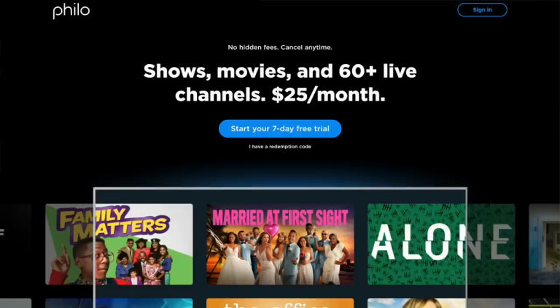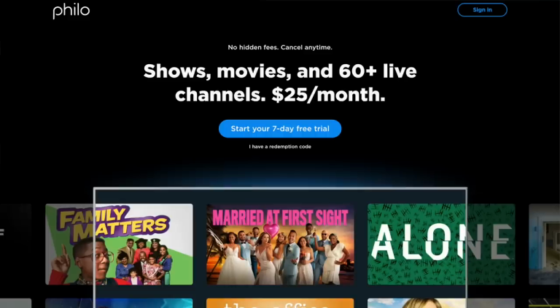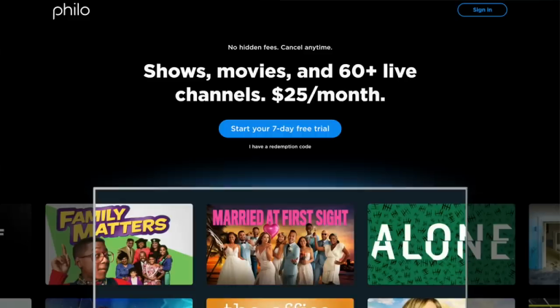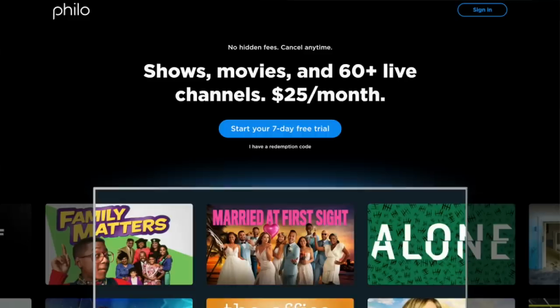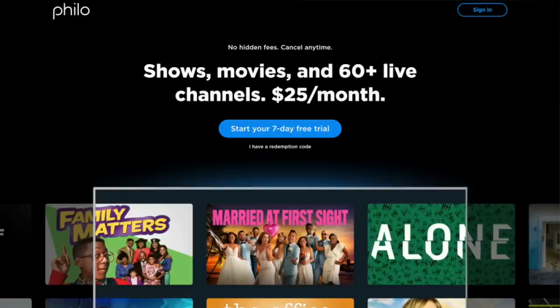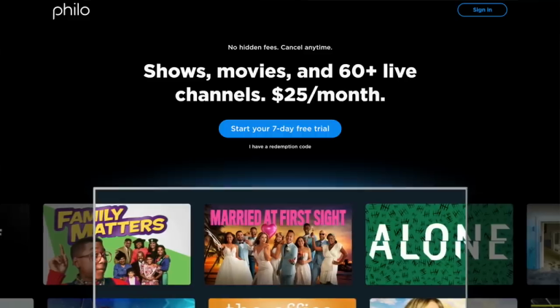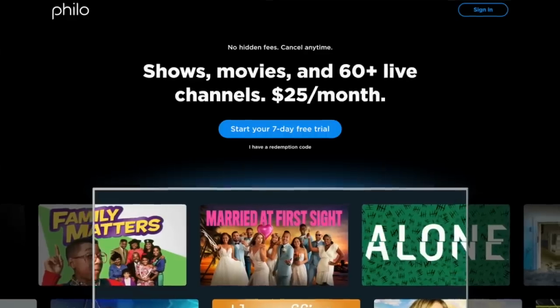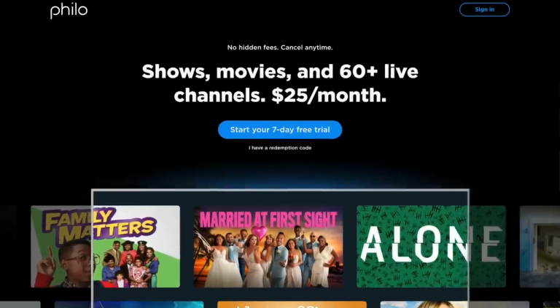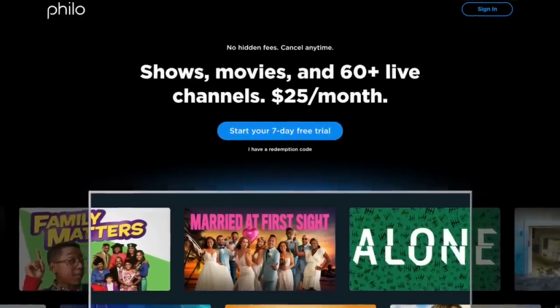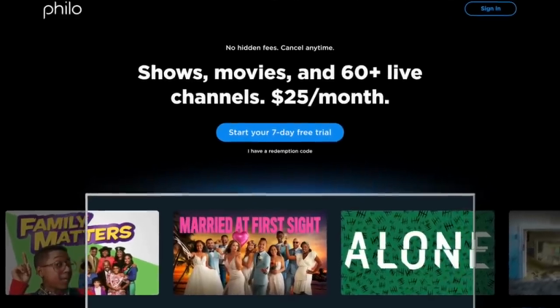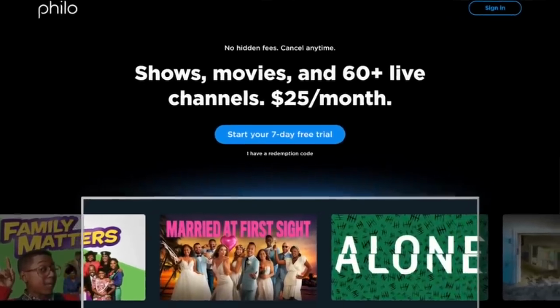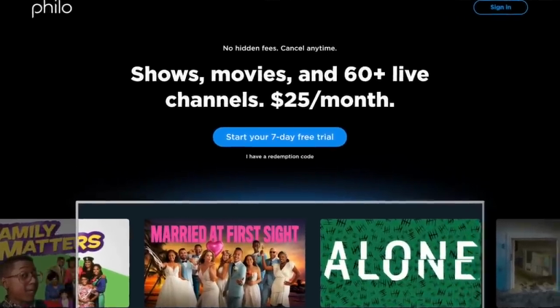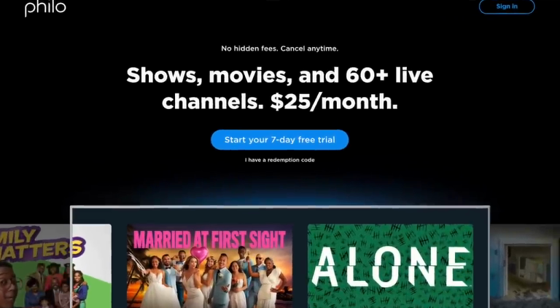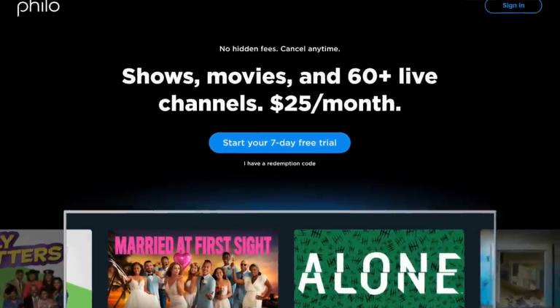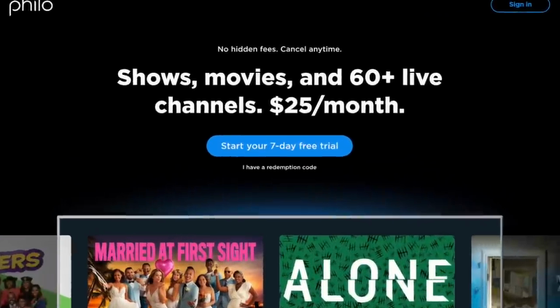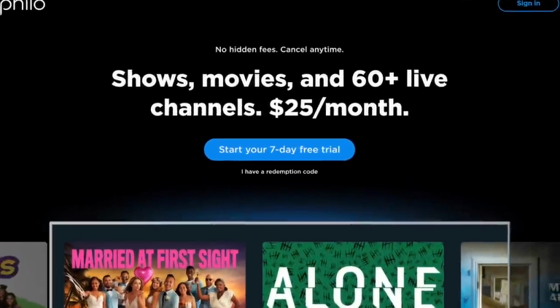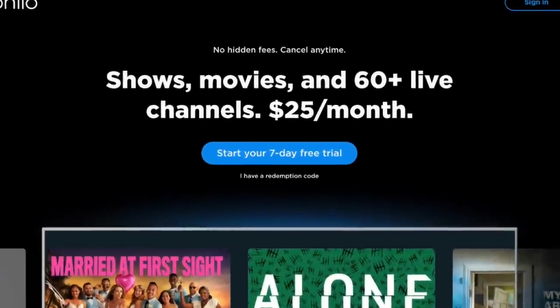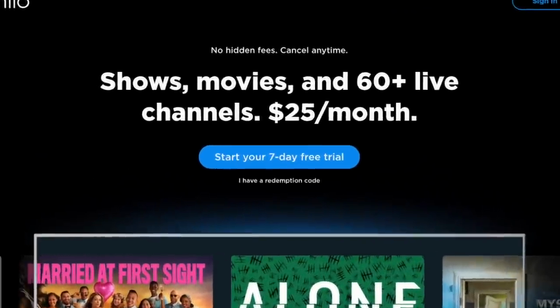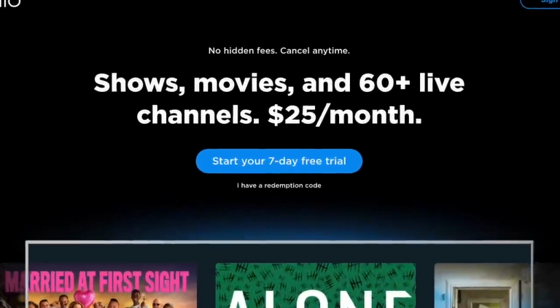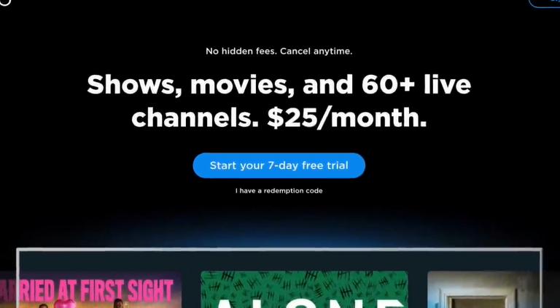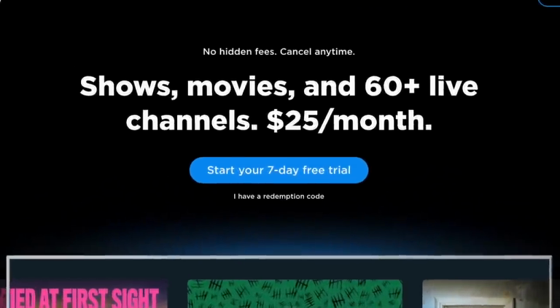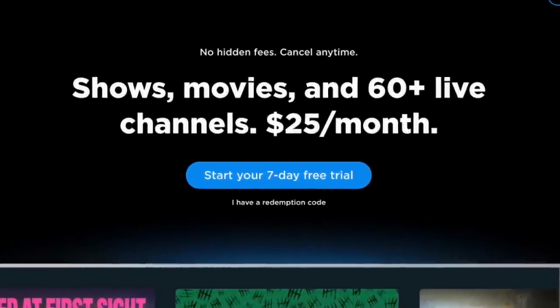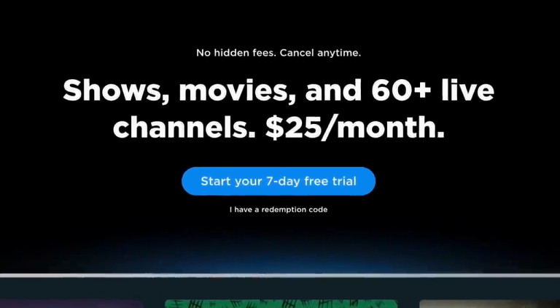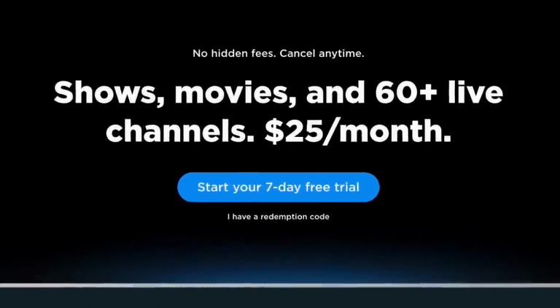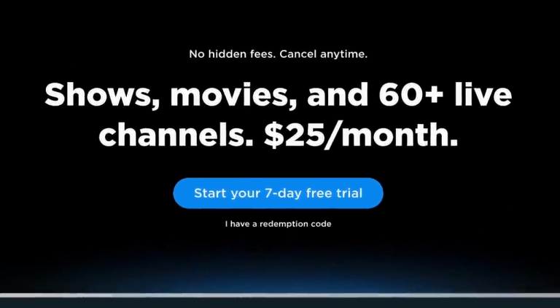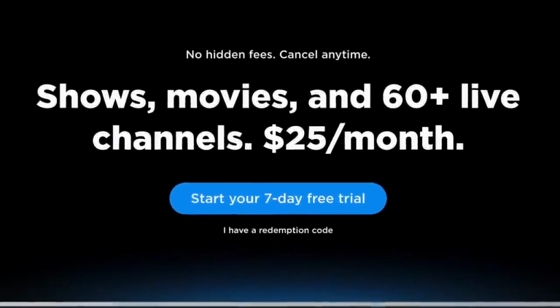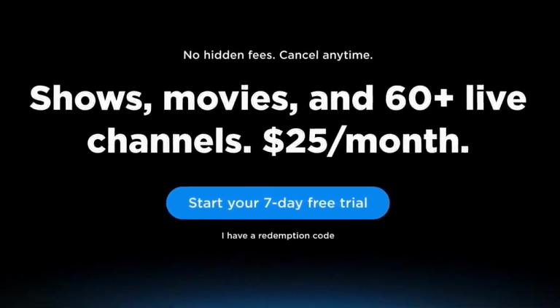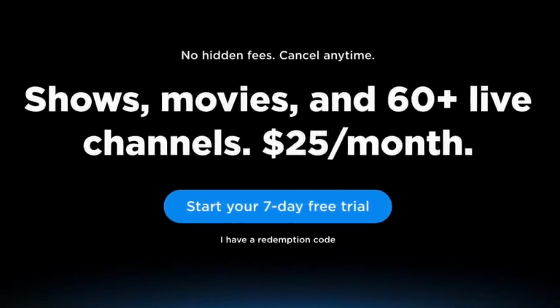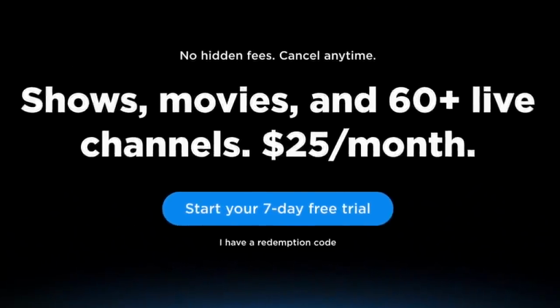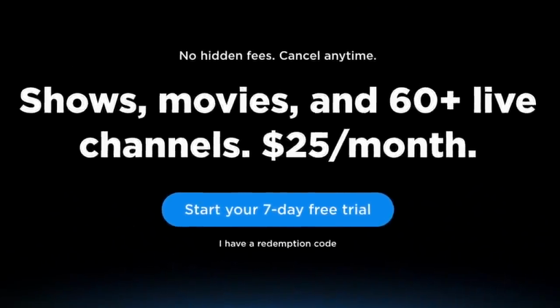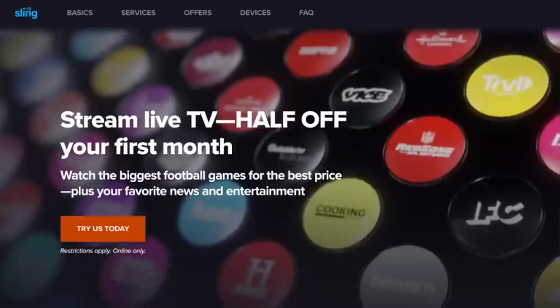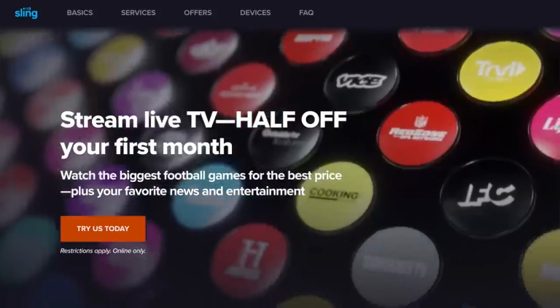First up, Philo. At $25 a month, it's the cheapest way to stream new episodes as they premiere.